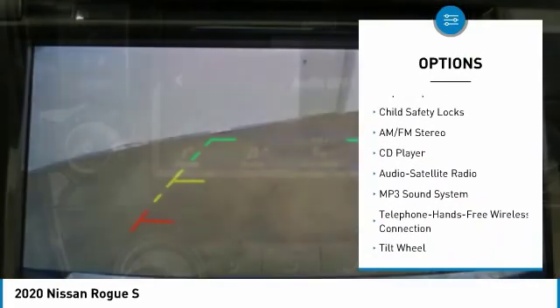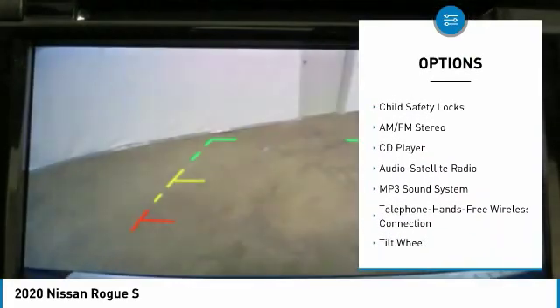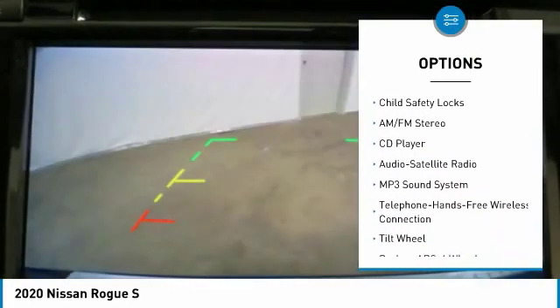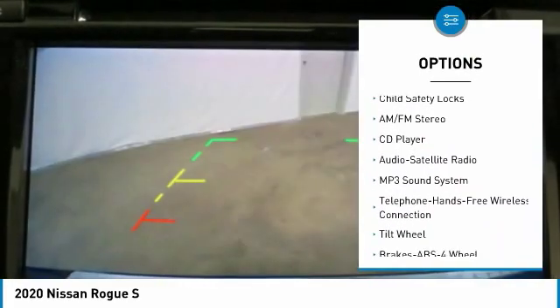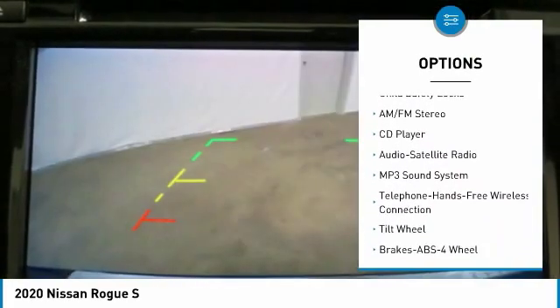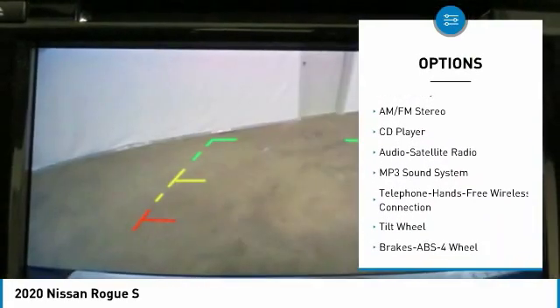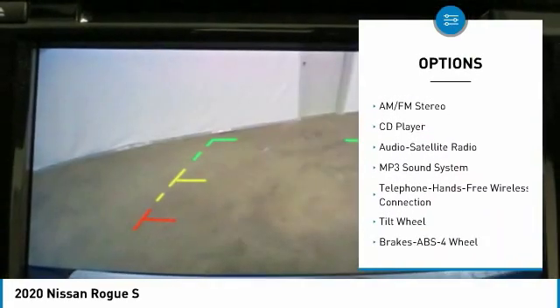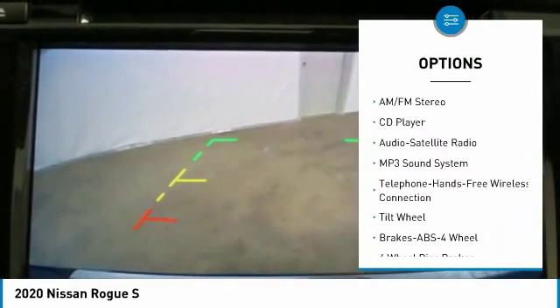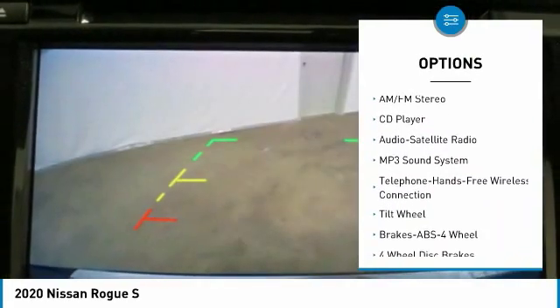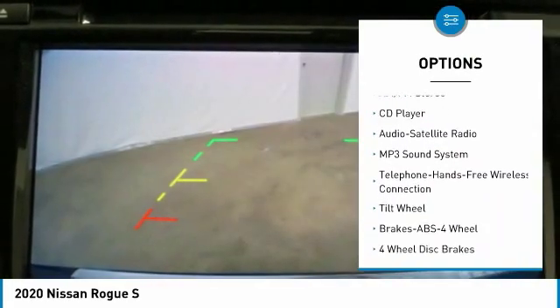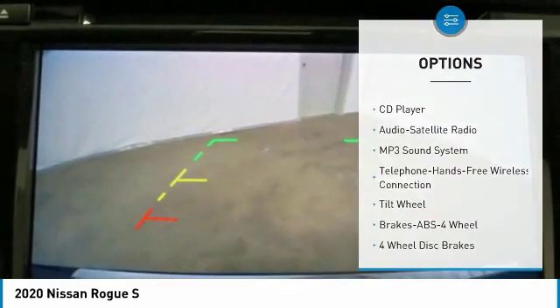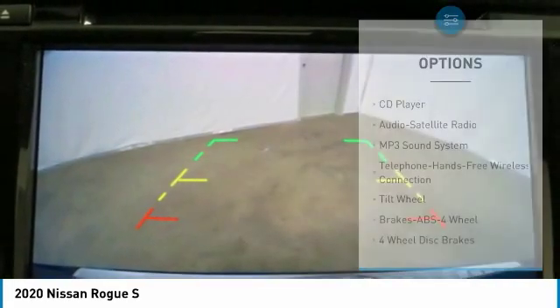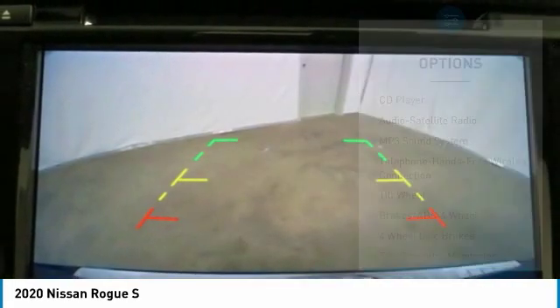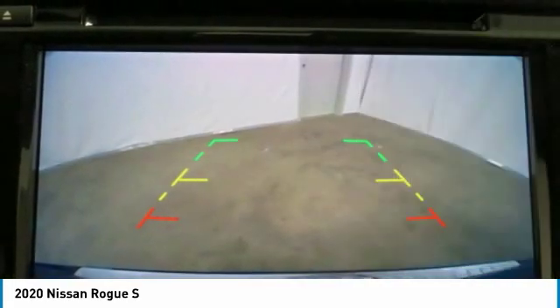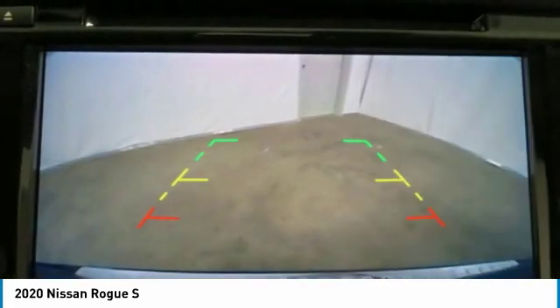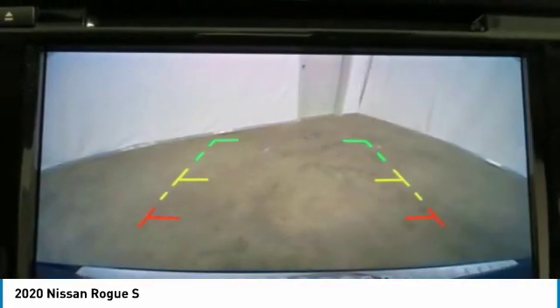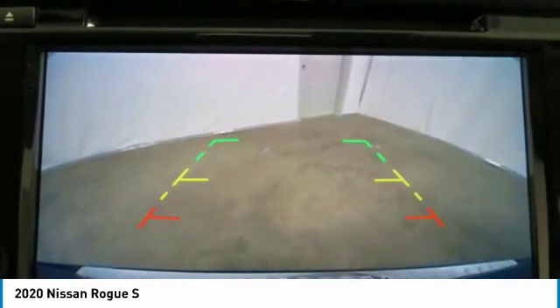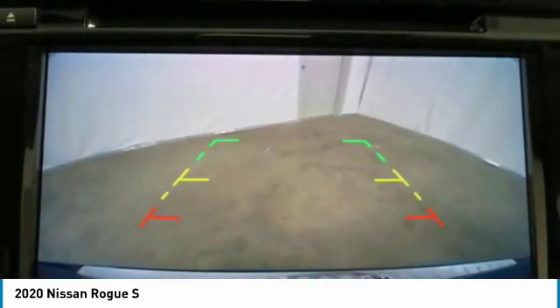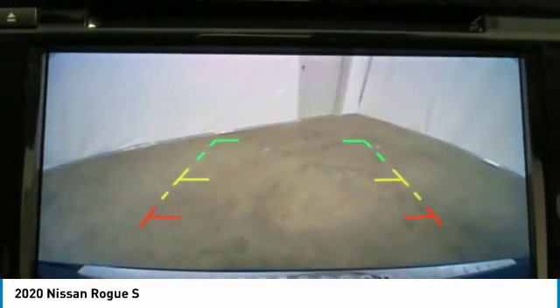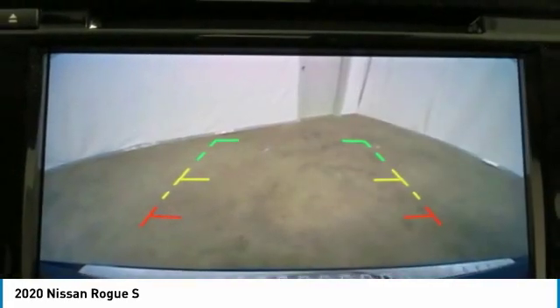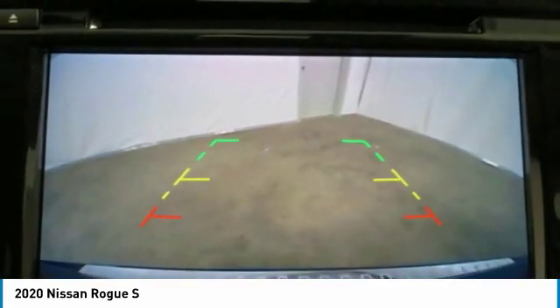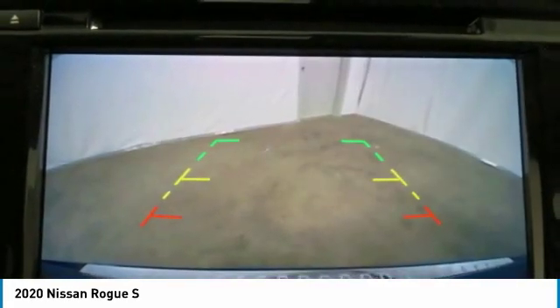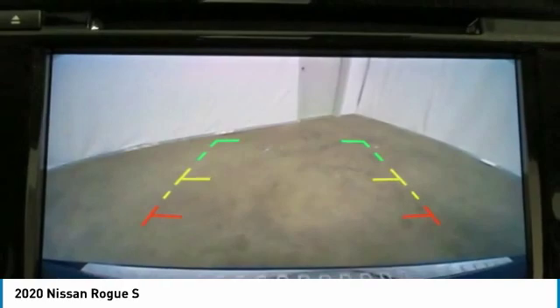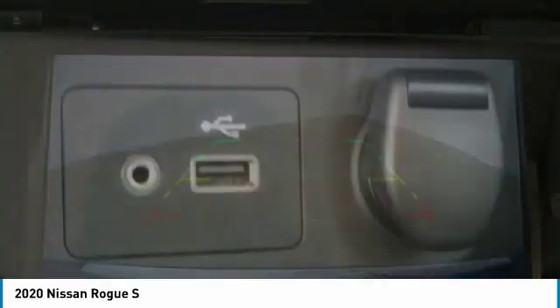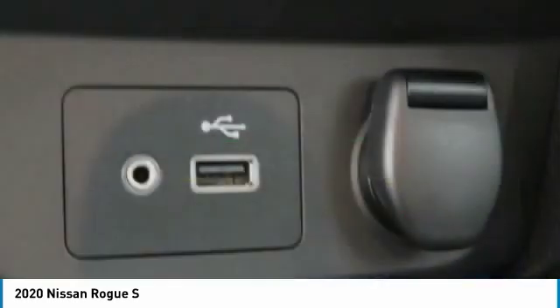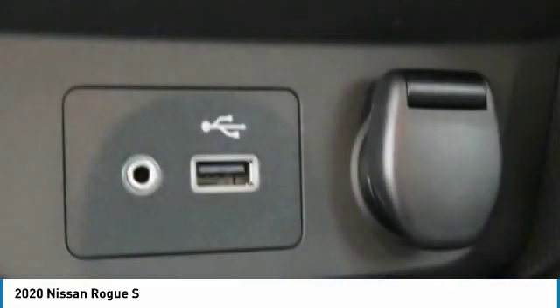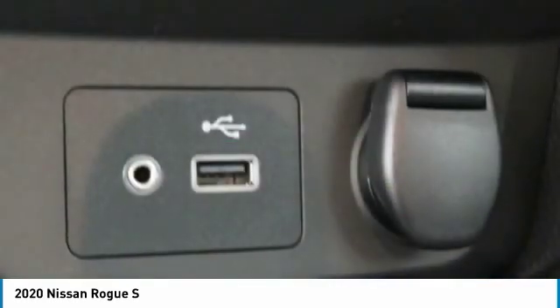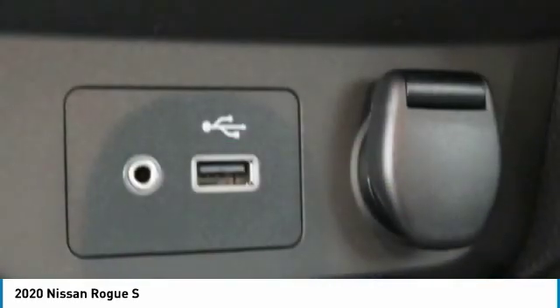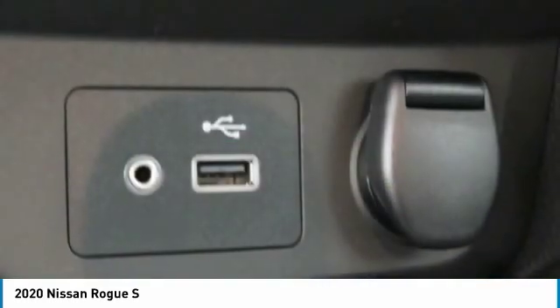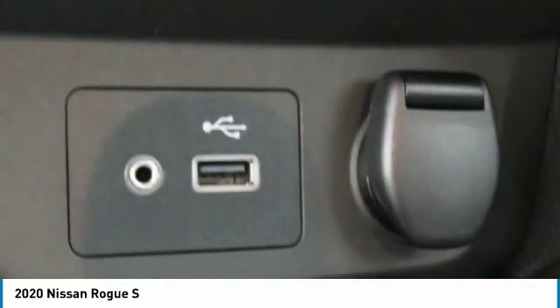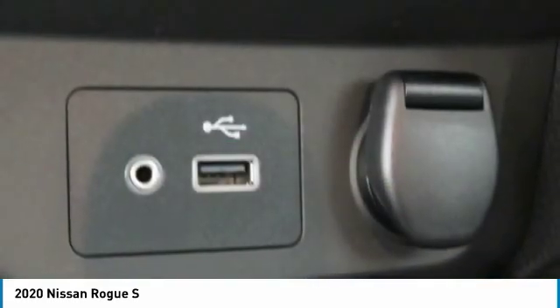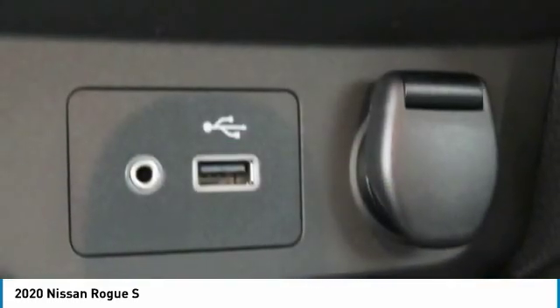Mirror memory, security system, cruise control, trip computer, child safety locks.